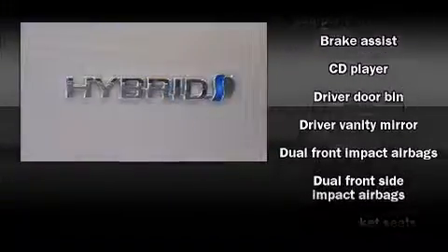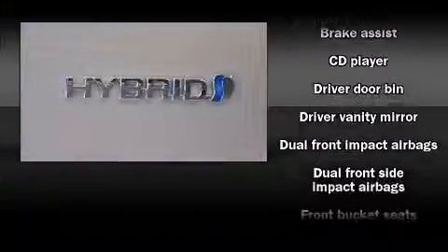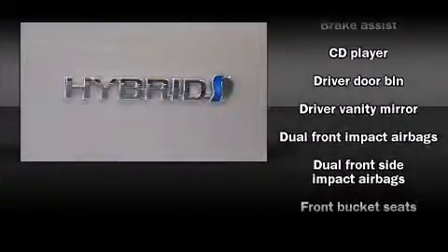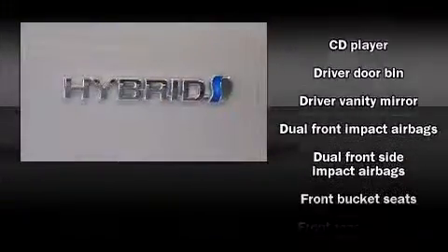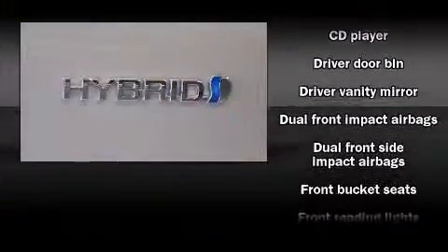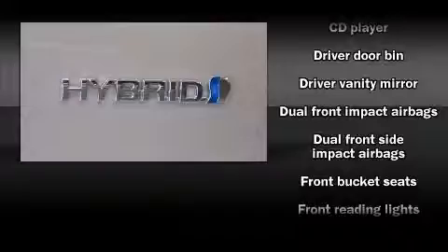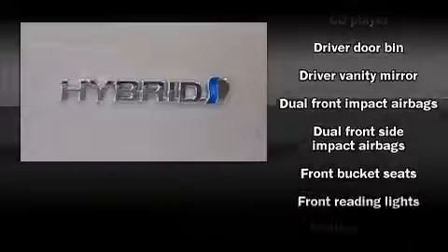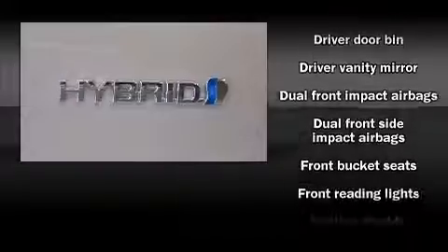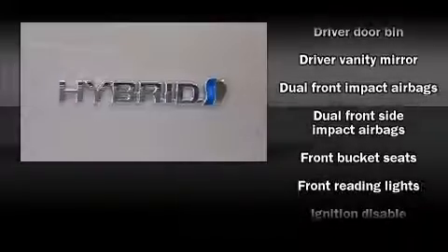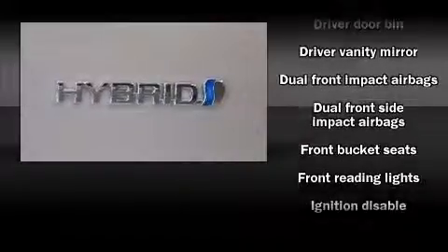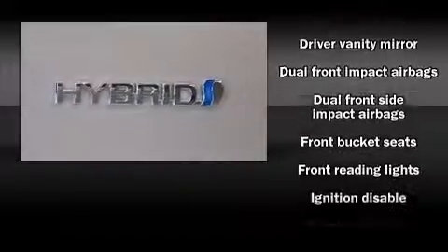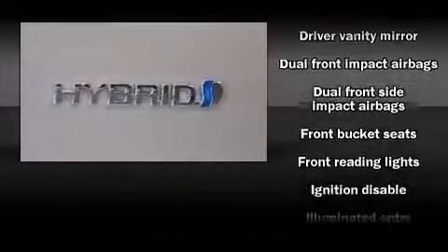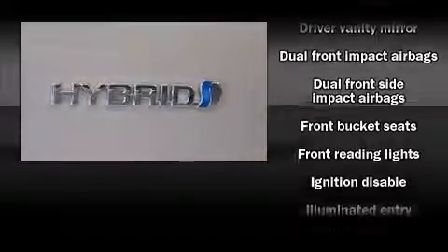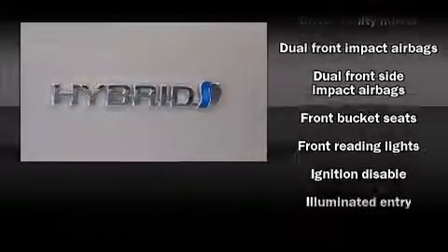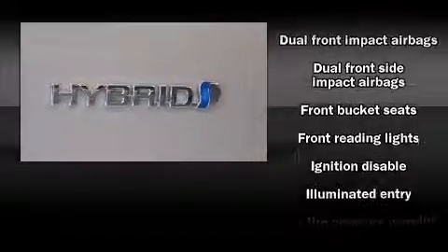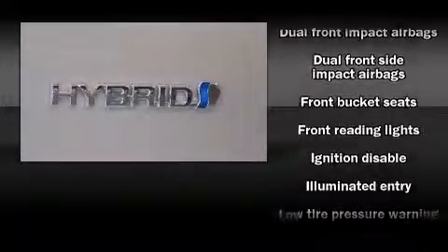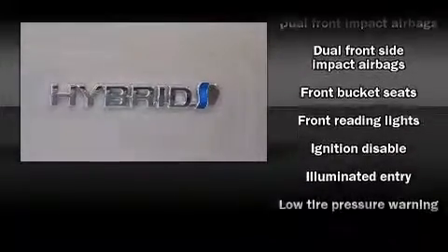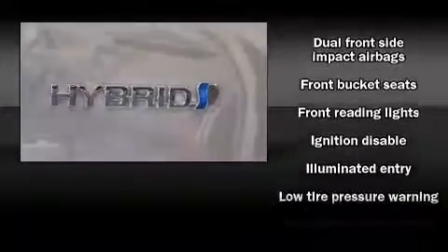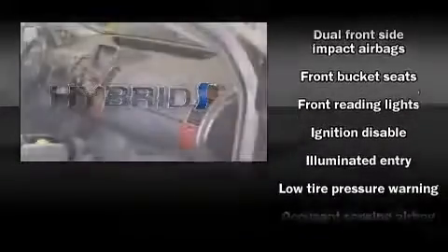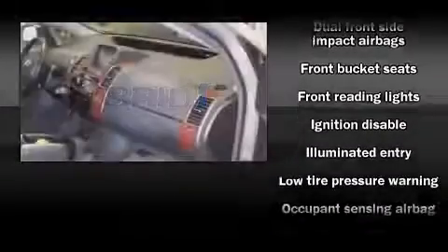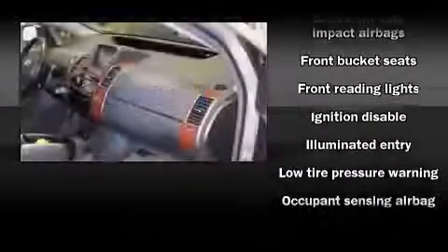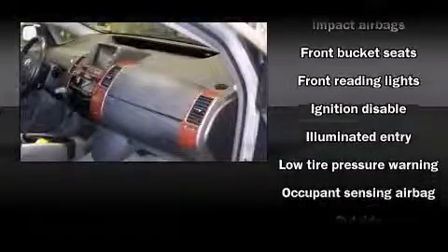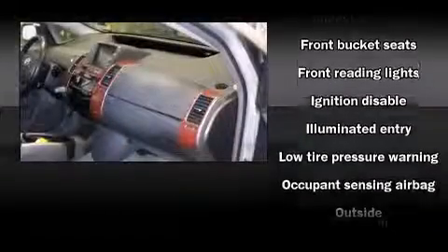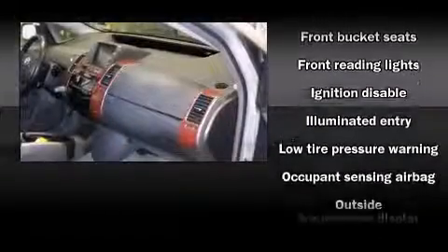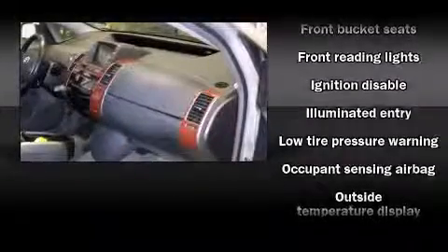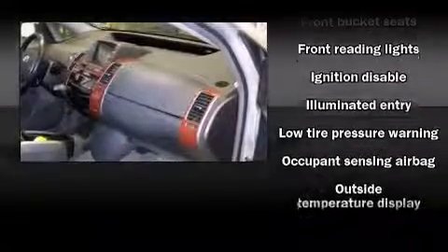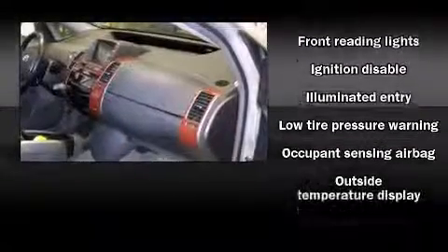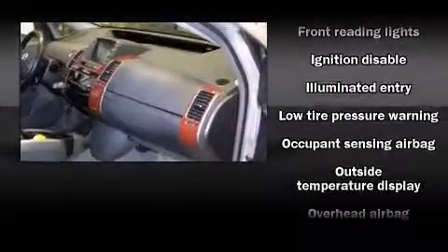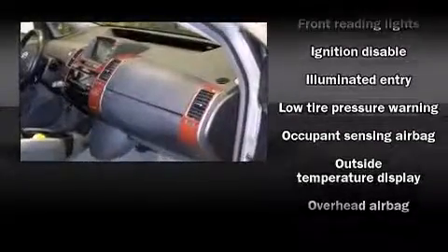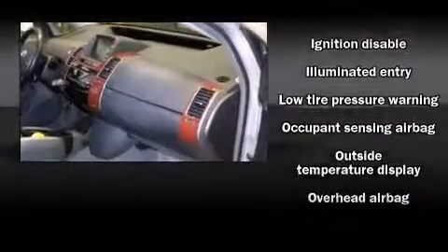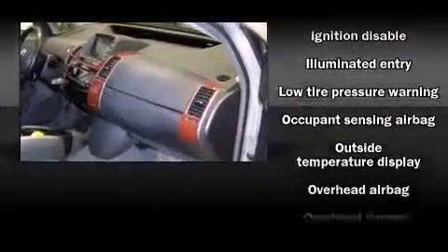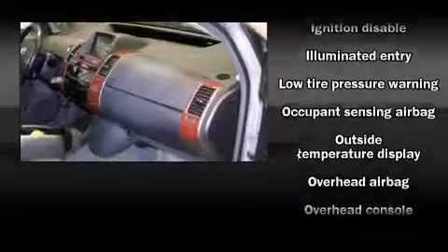You and your passengers will enjoy the stereo system, which includes a CD player with AM/FM radio, steering wheel mounted audio controls, and six speakers enhancing the audio experience throughout the interior.